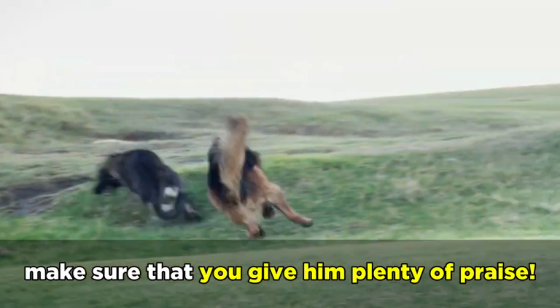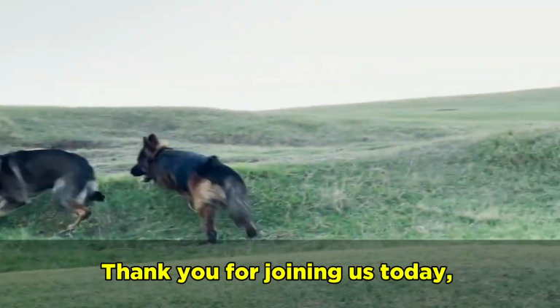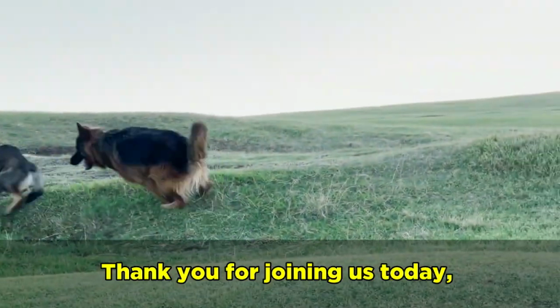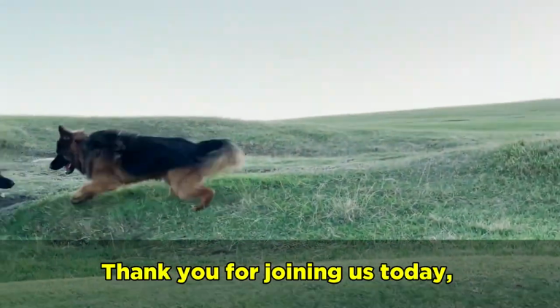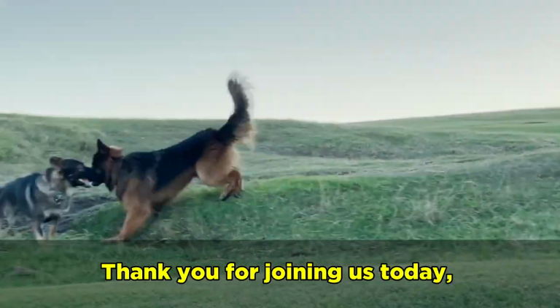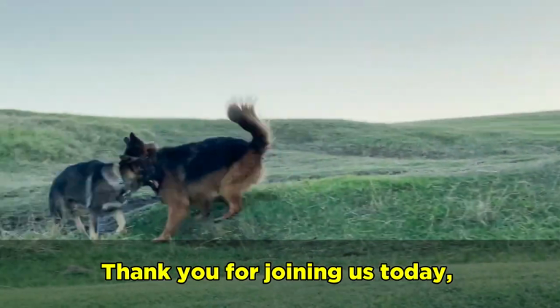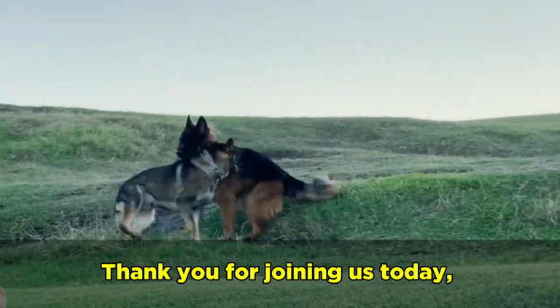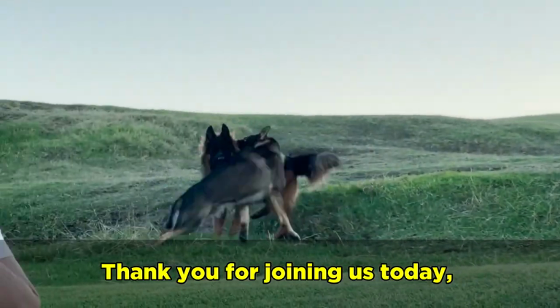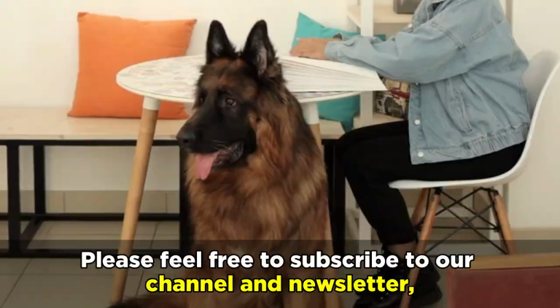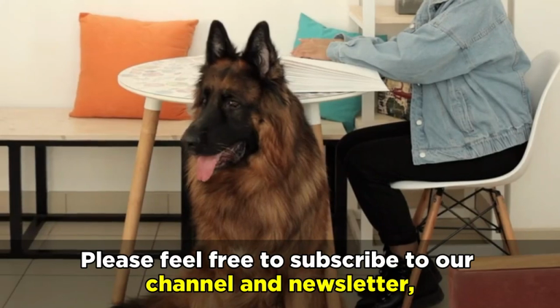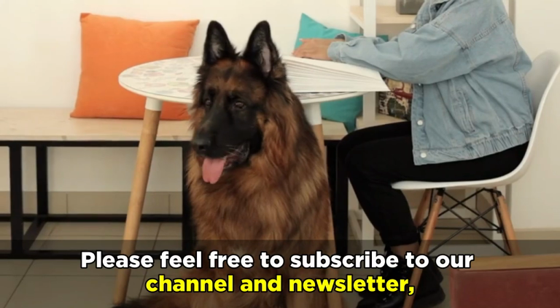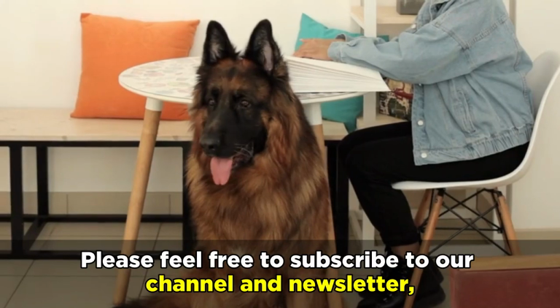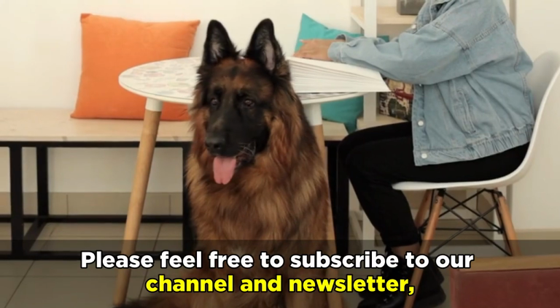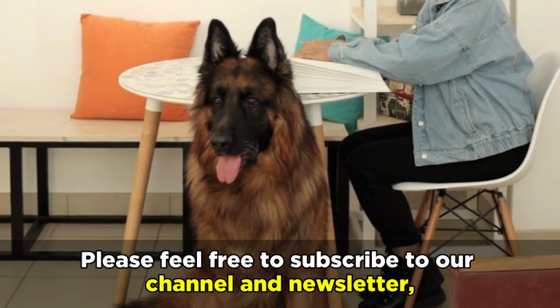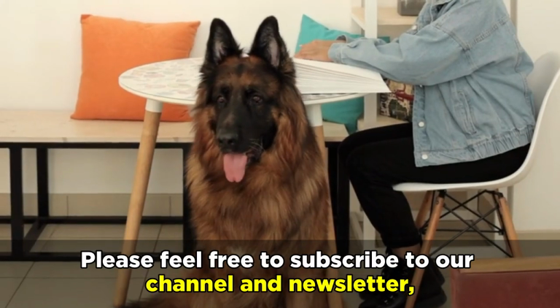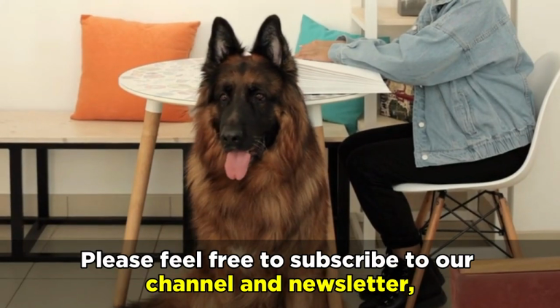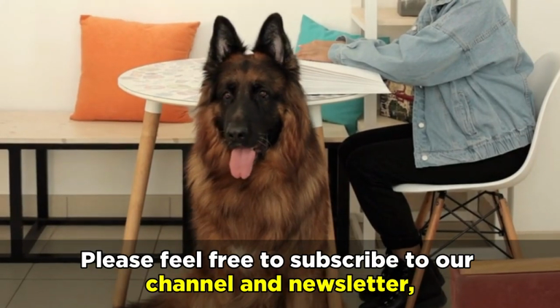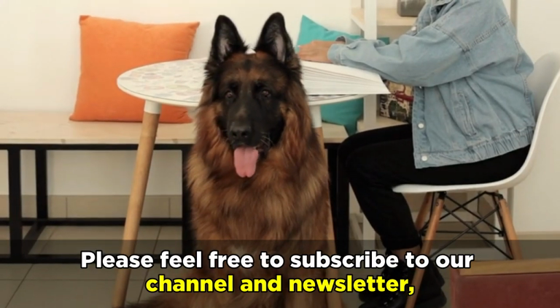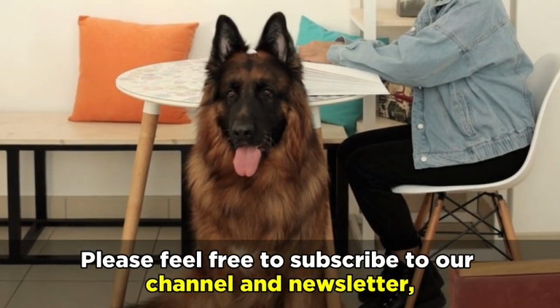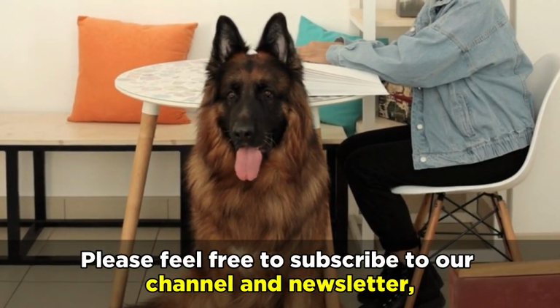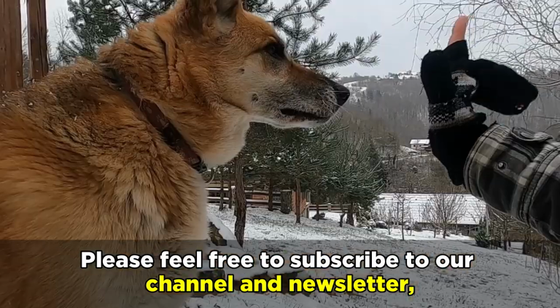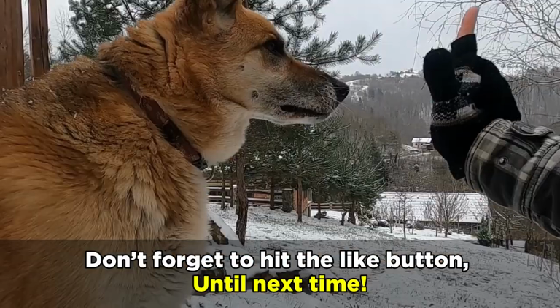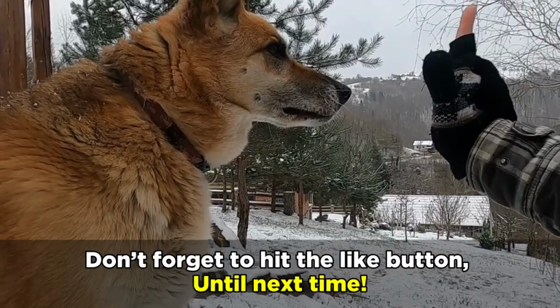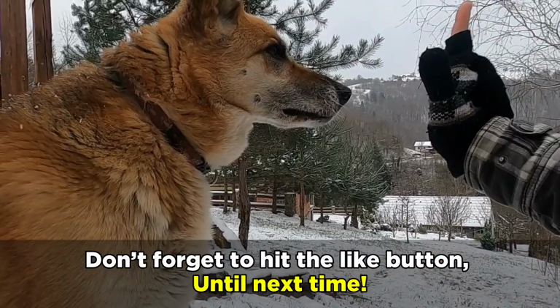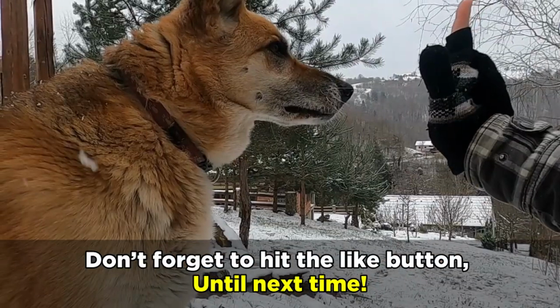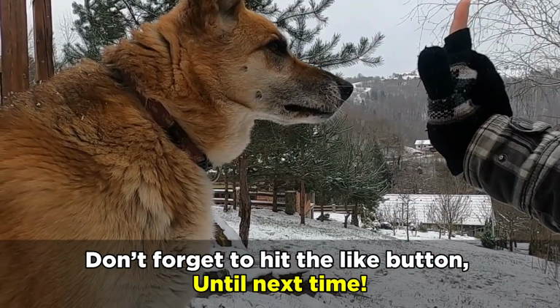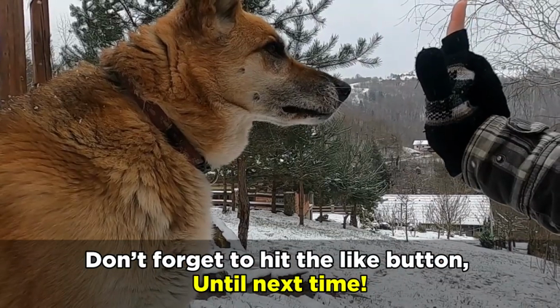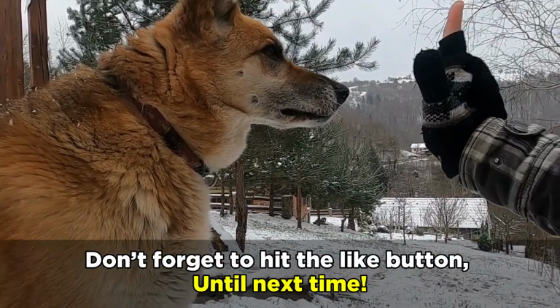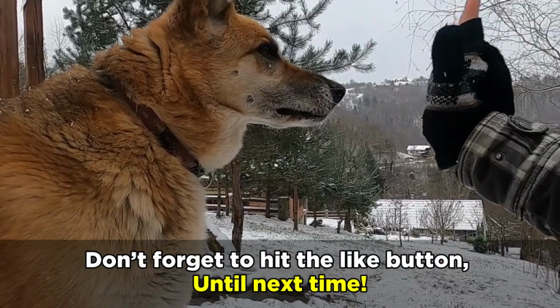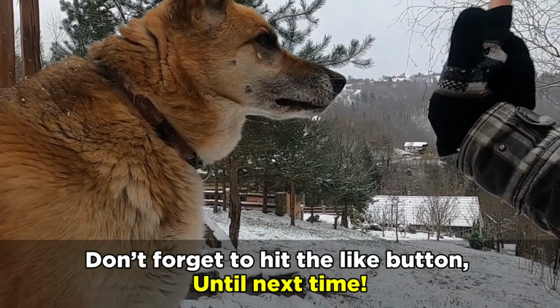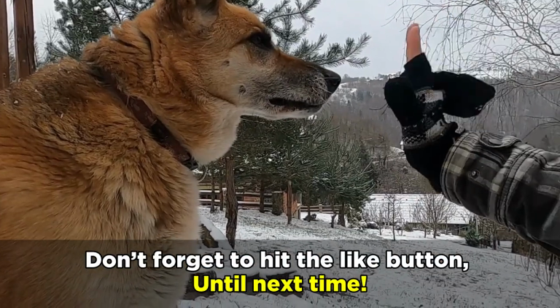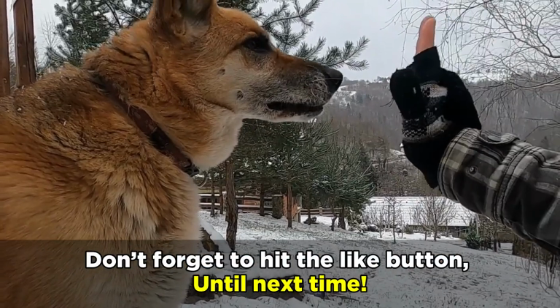Thank you for joining us today. Please feel free to subscribe to our channel and newsletter, and don't forget to hit the like button. Until next time.